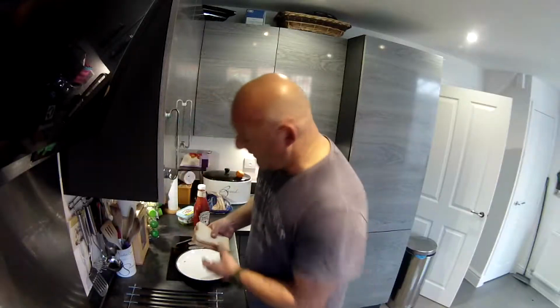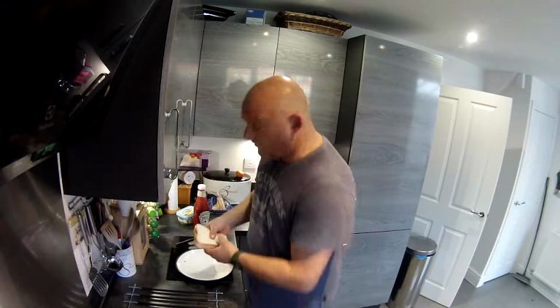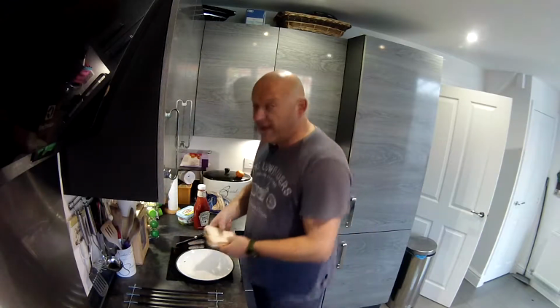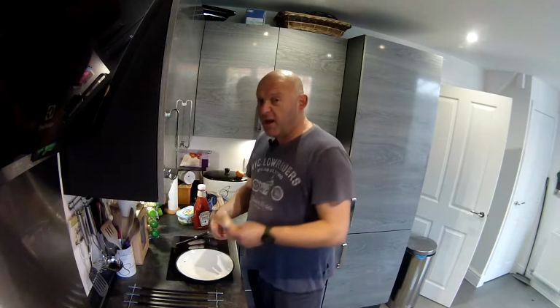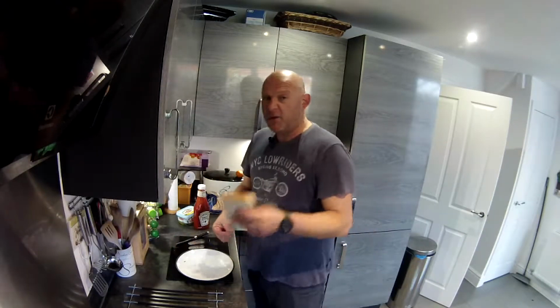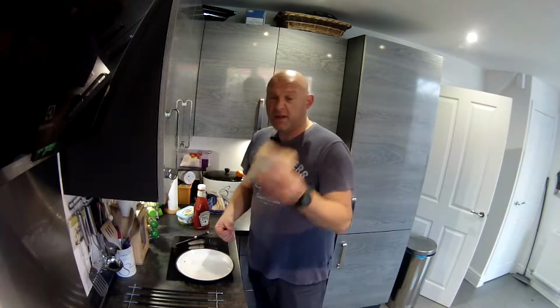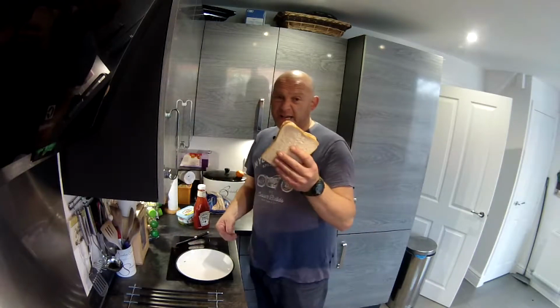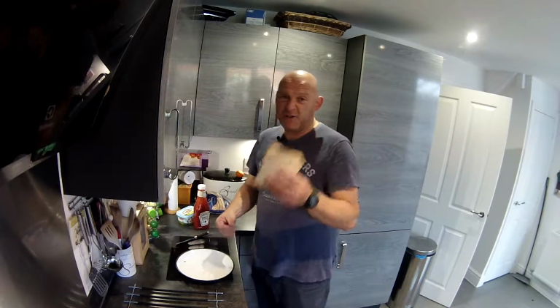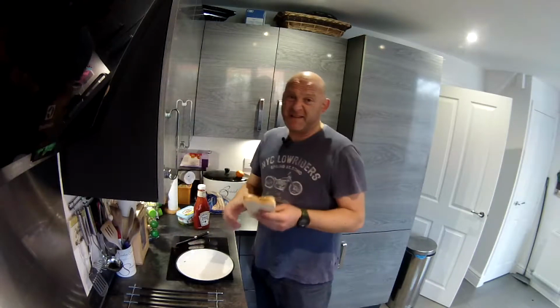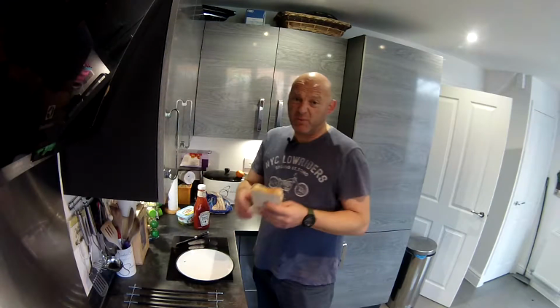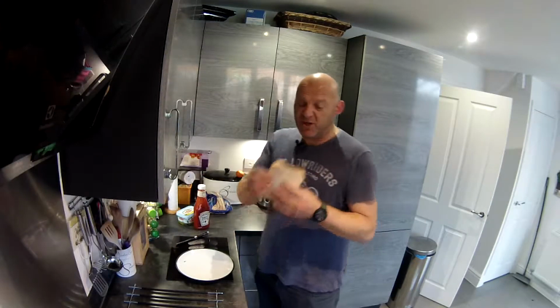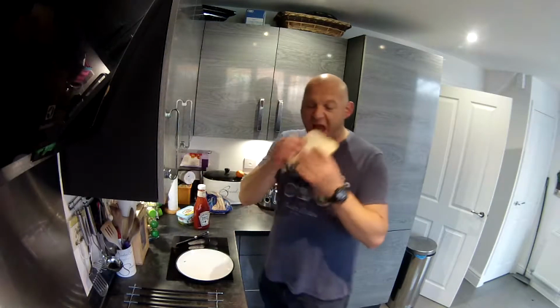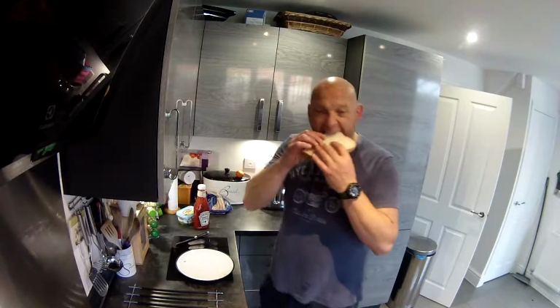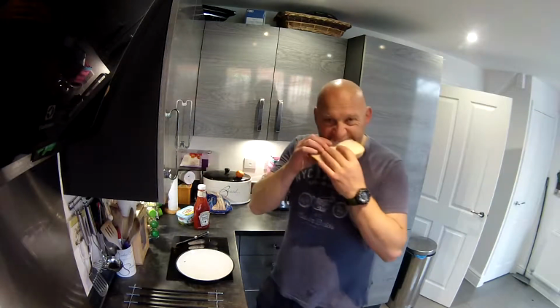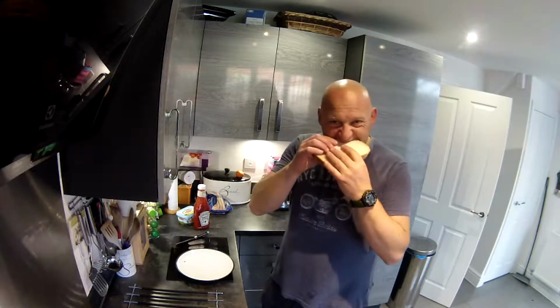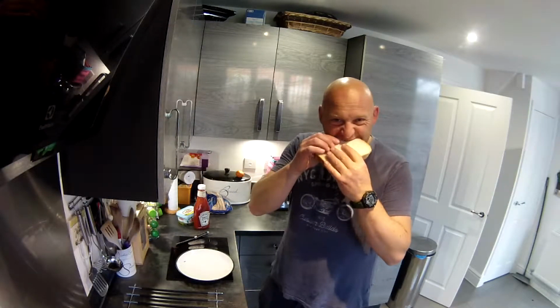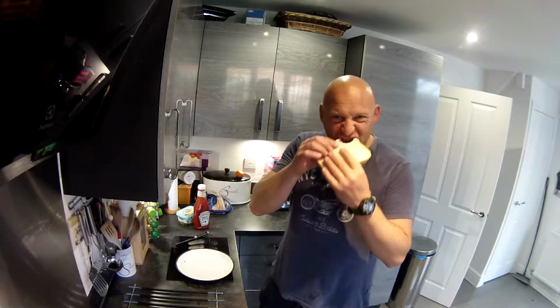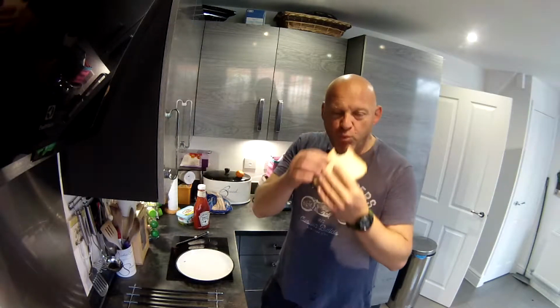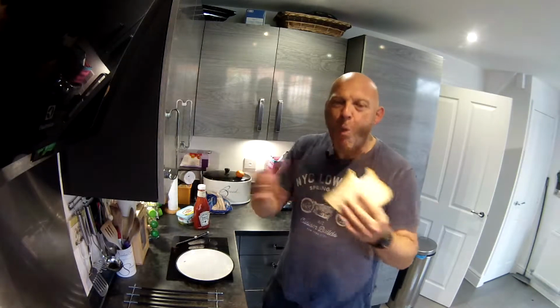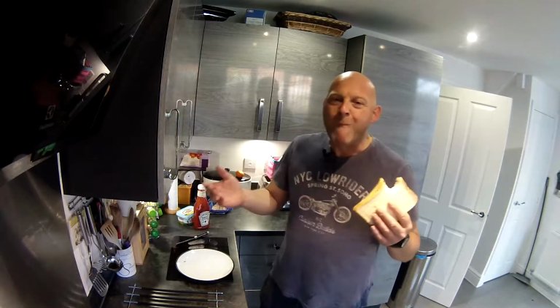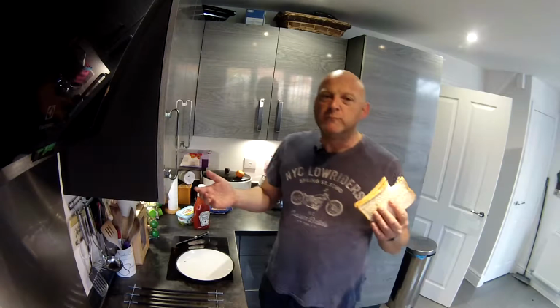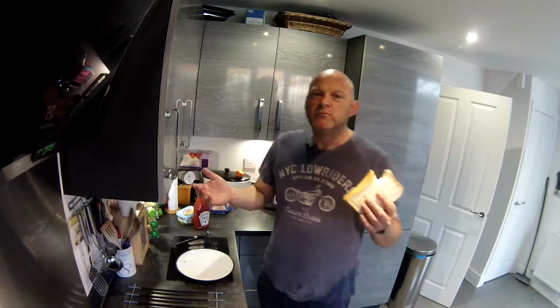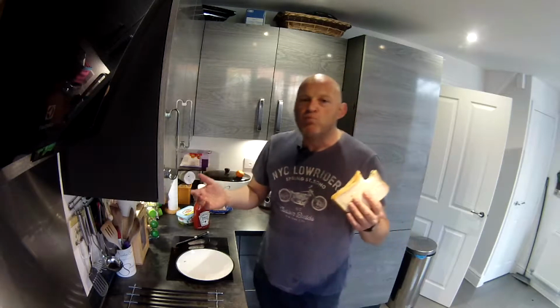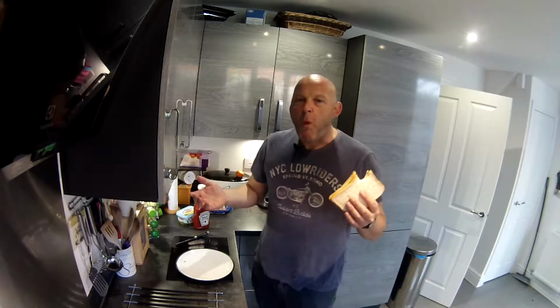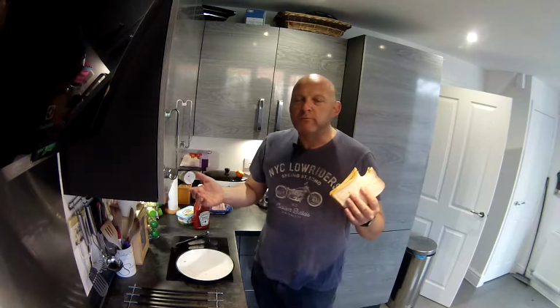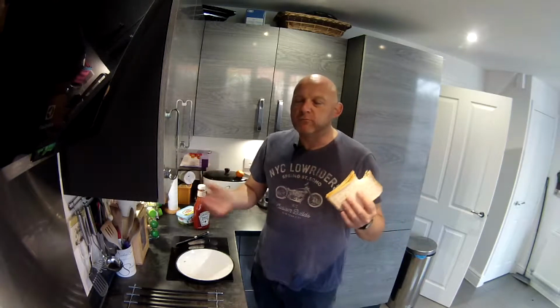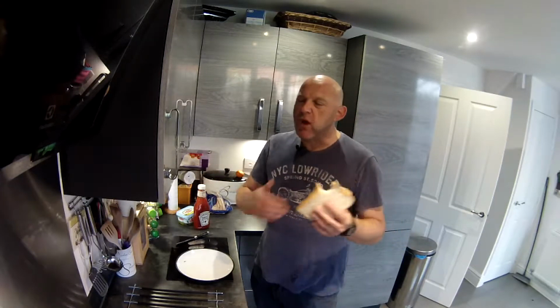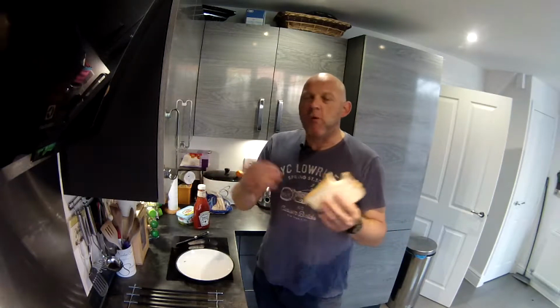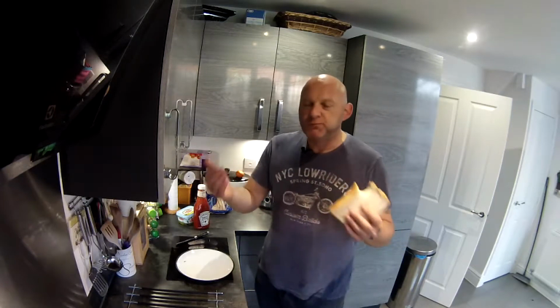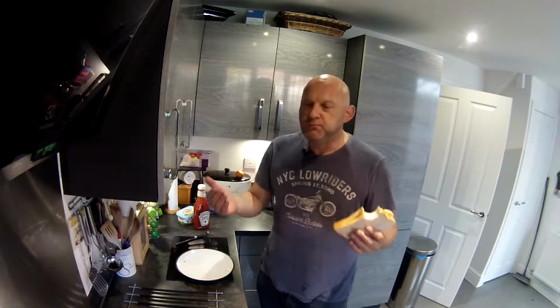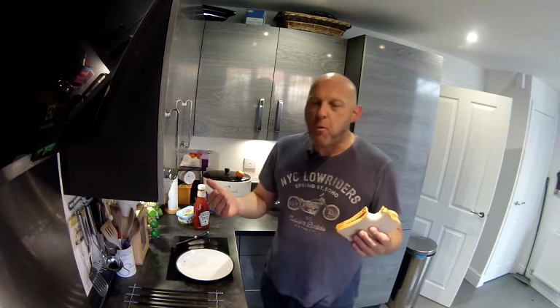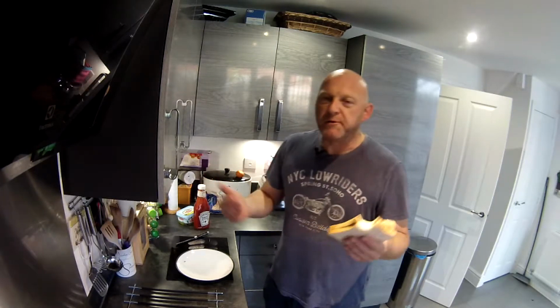So there you go. Ketchup sandwich. Brilliant.